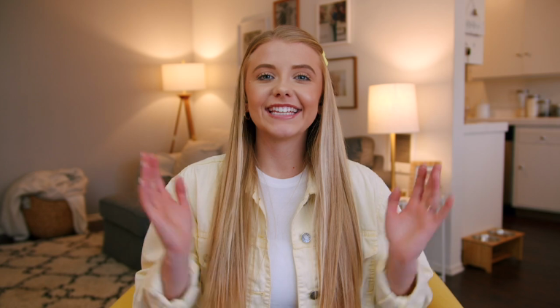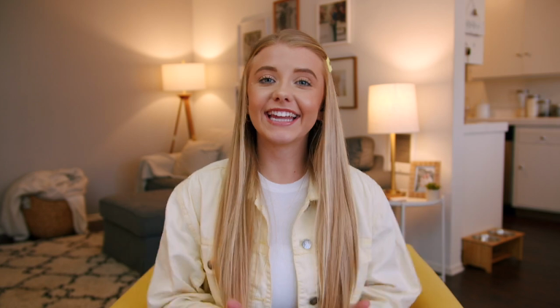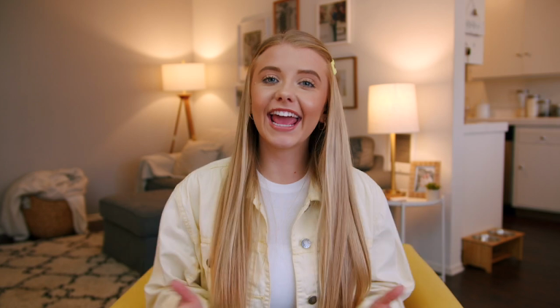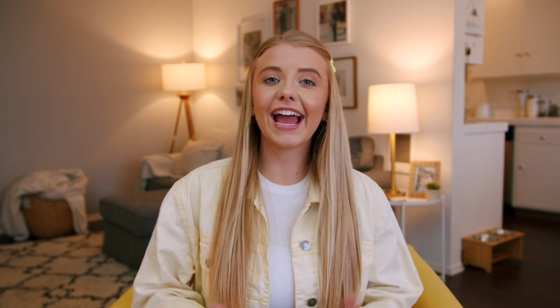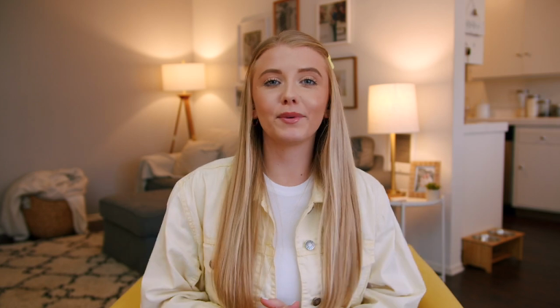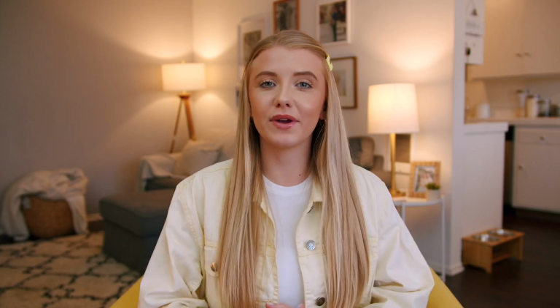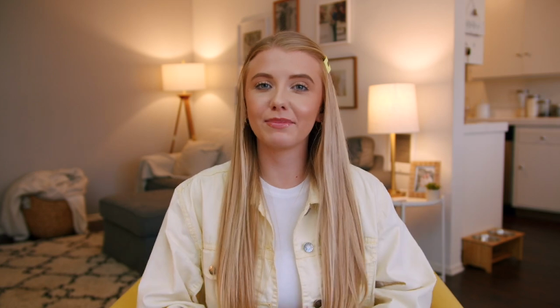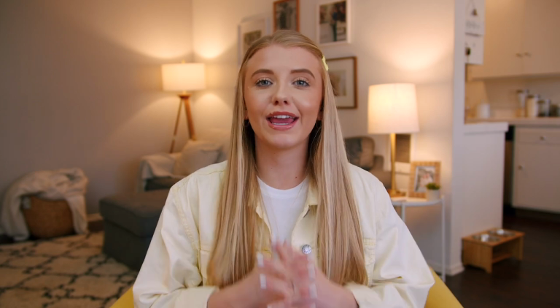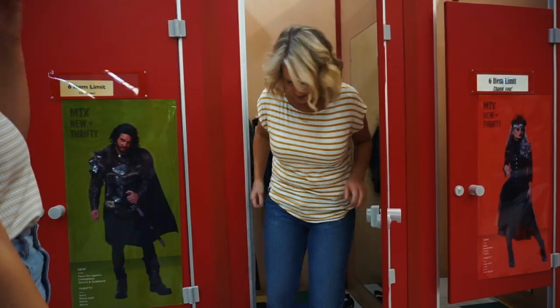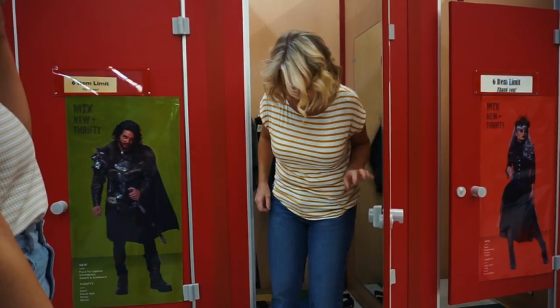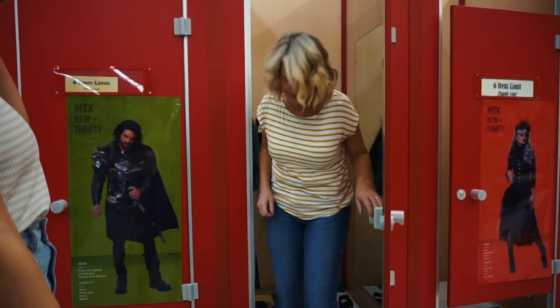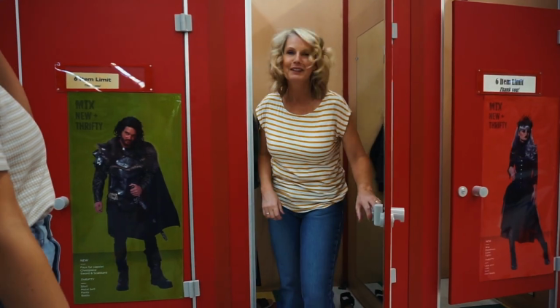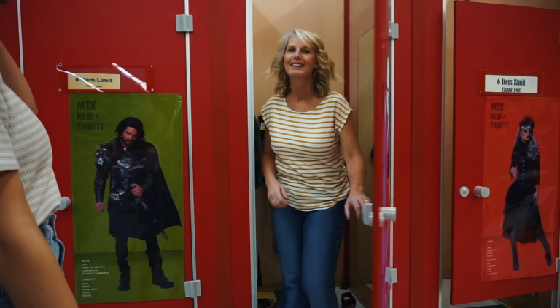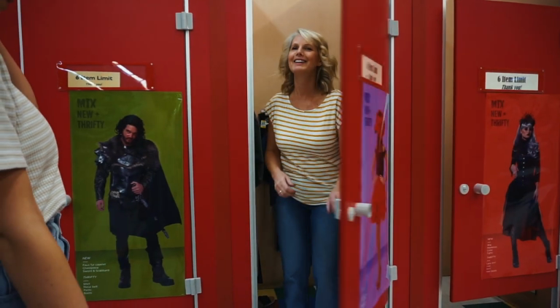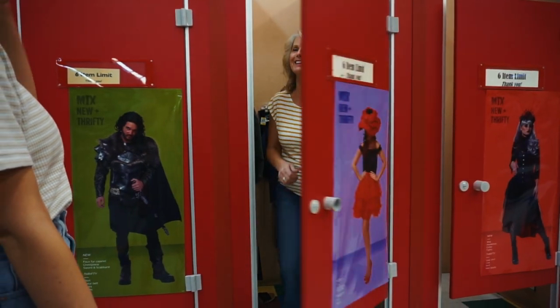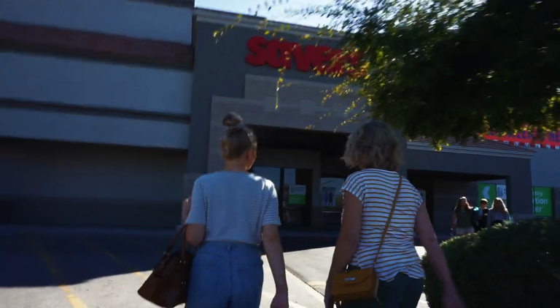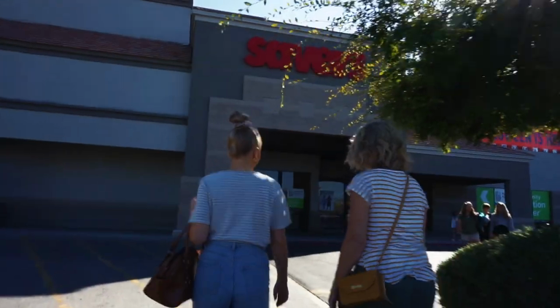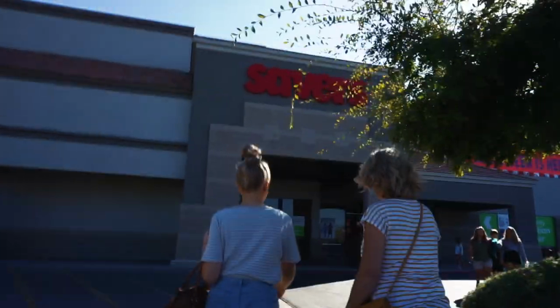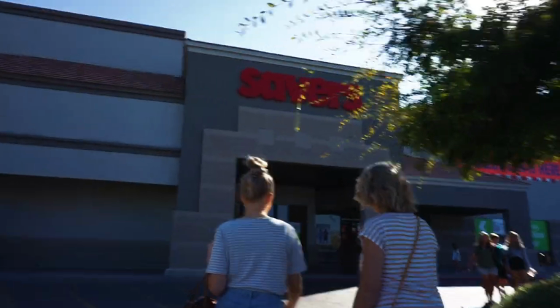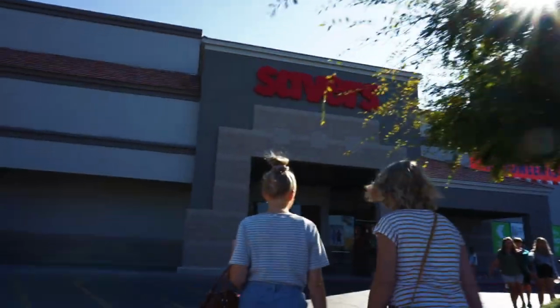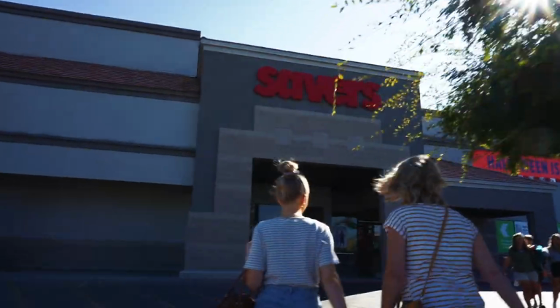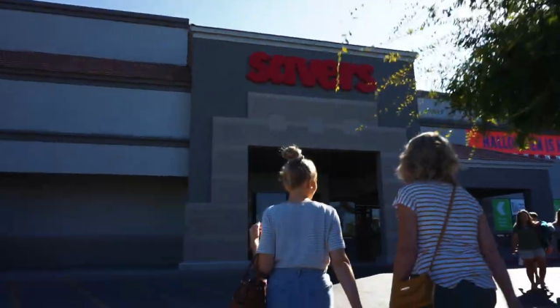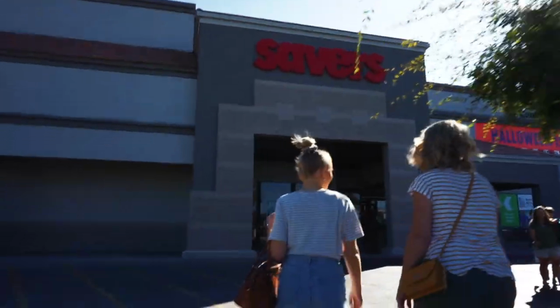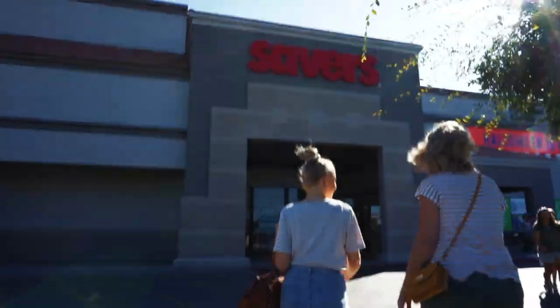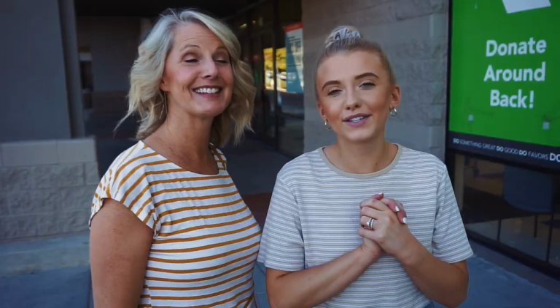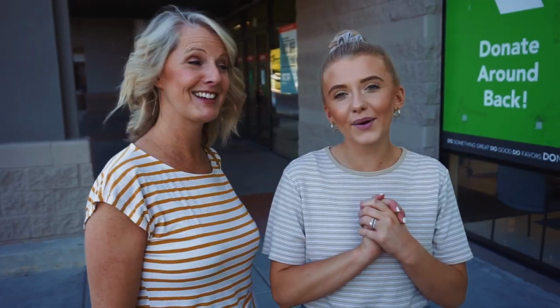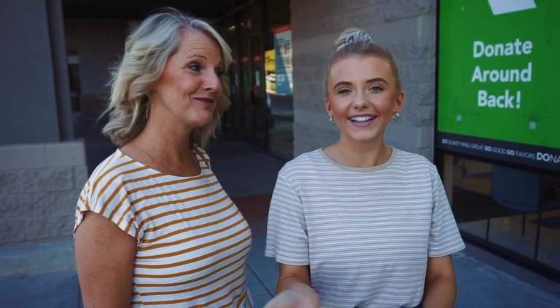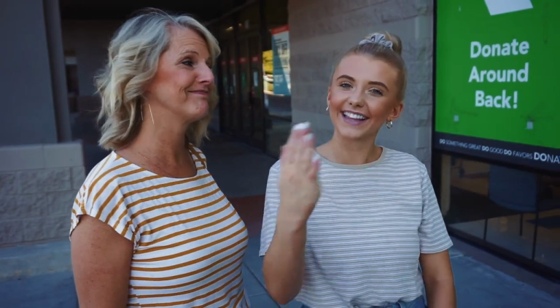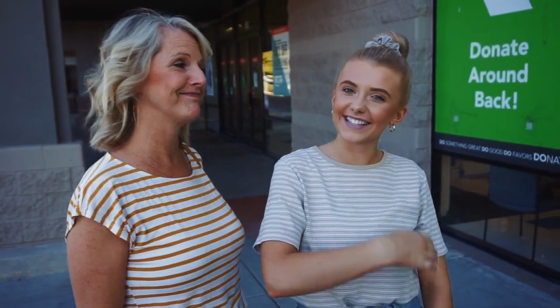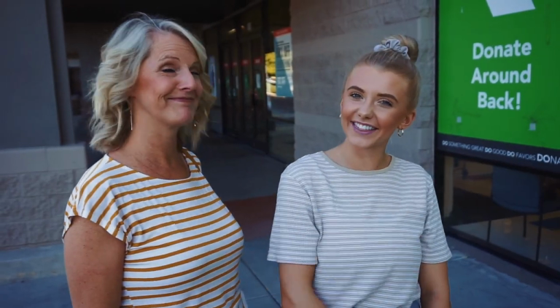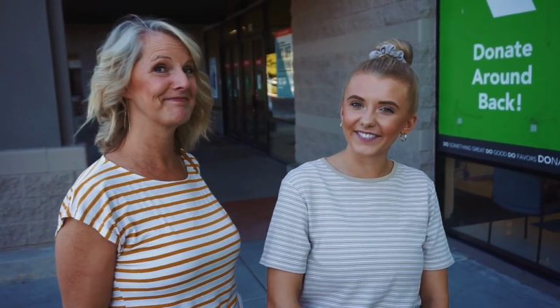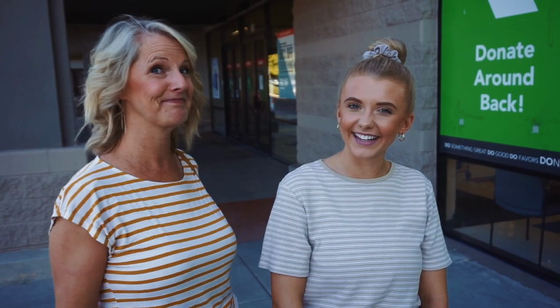Today I'm going to be thrift shopping with my mom in Arizona, so let's get thrifty.